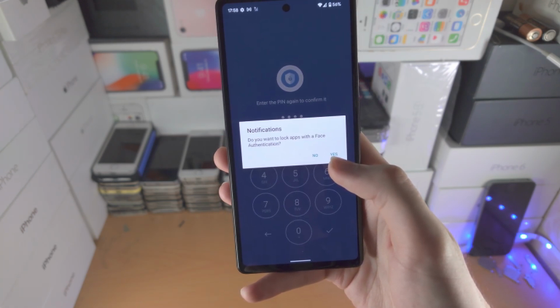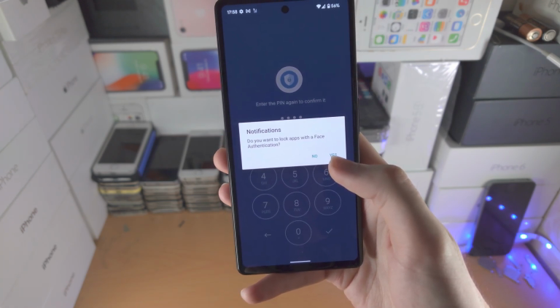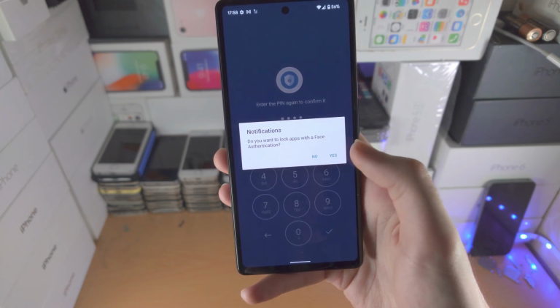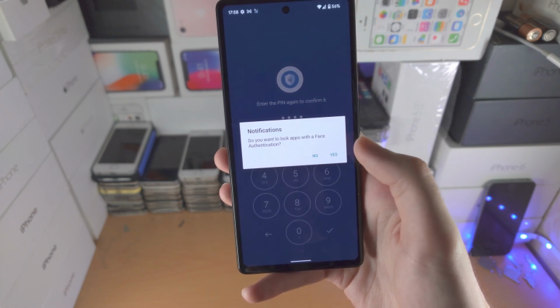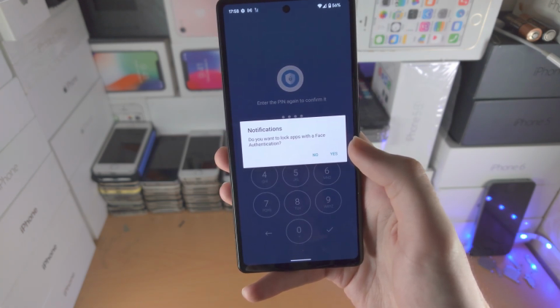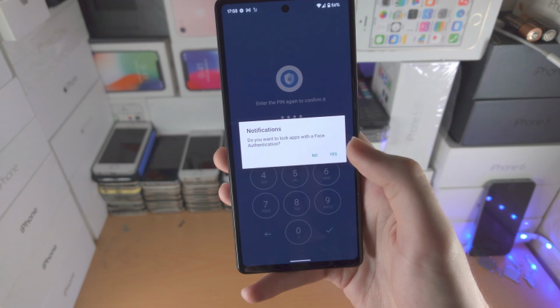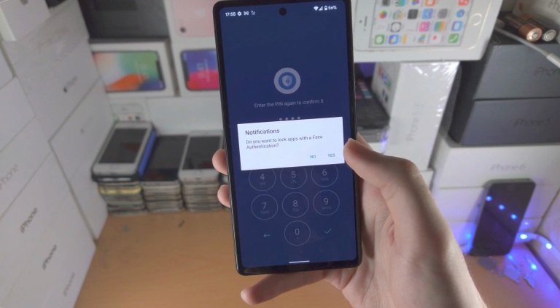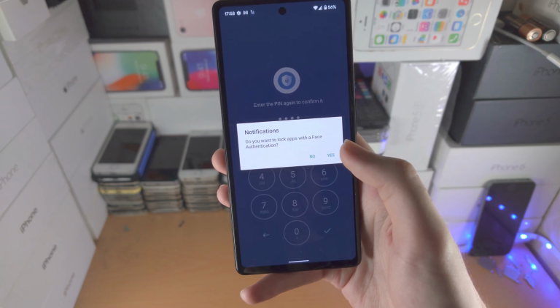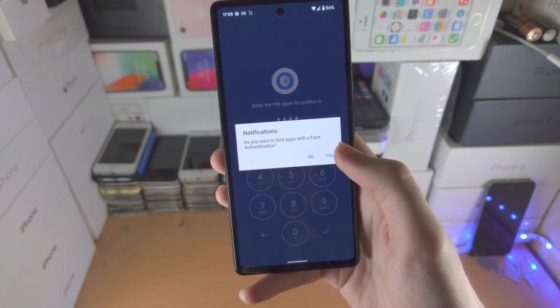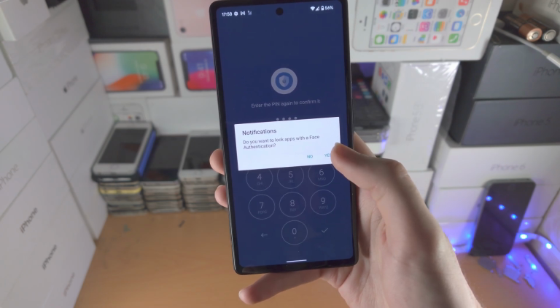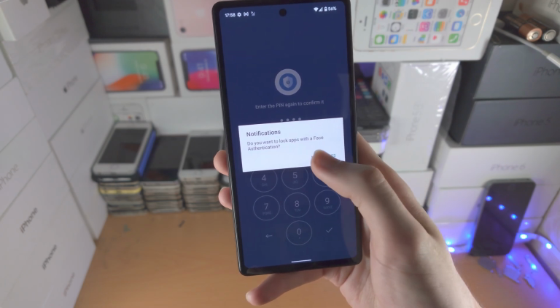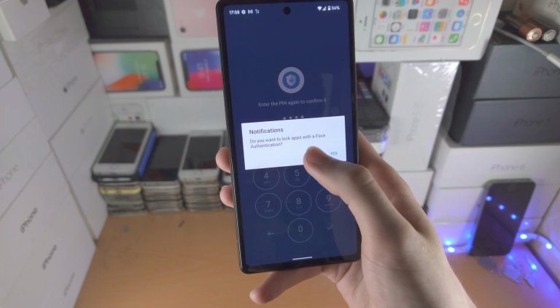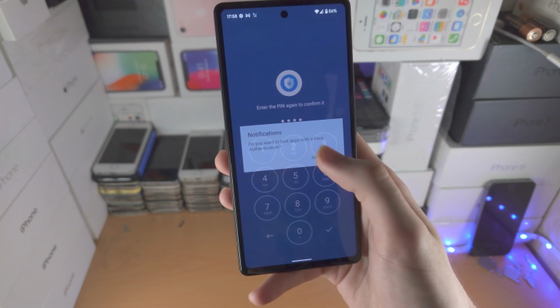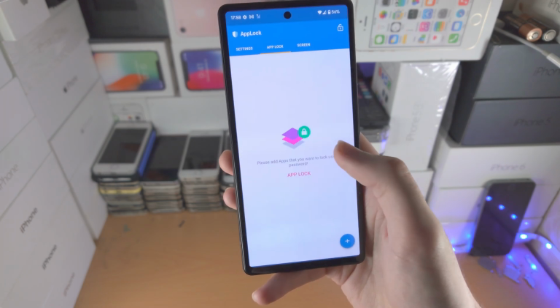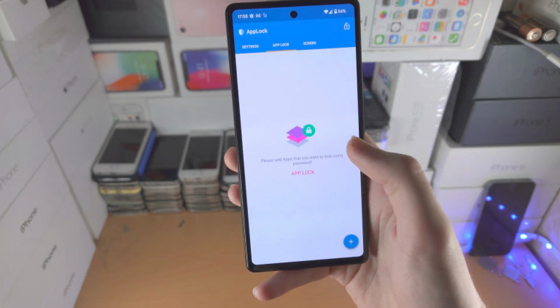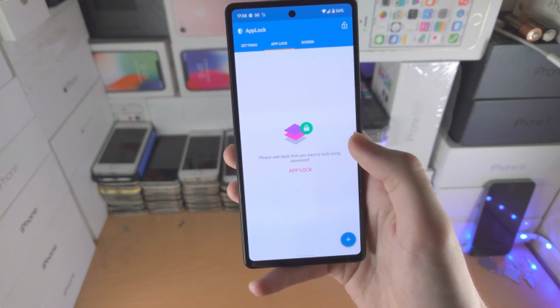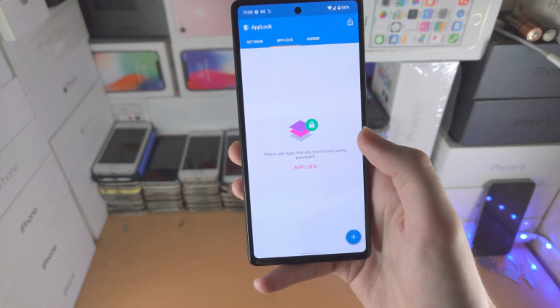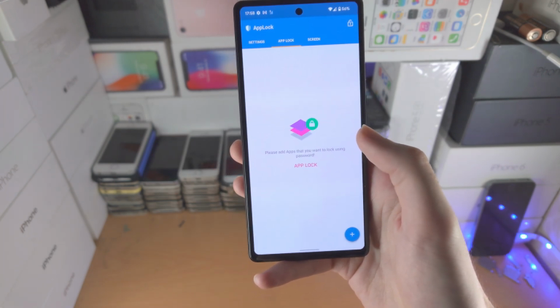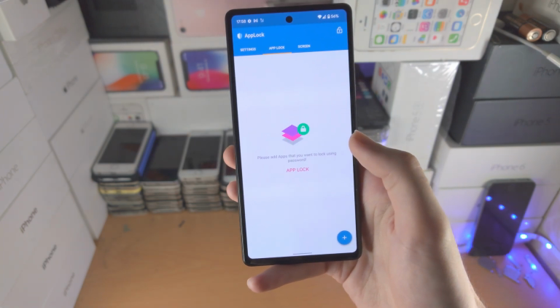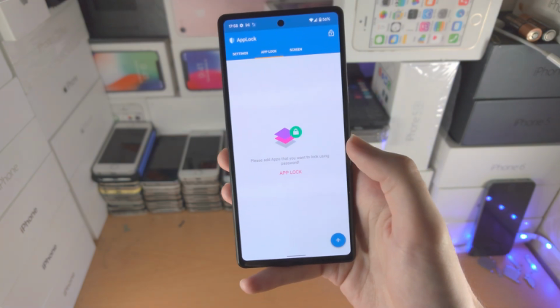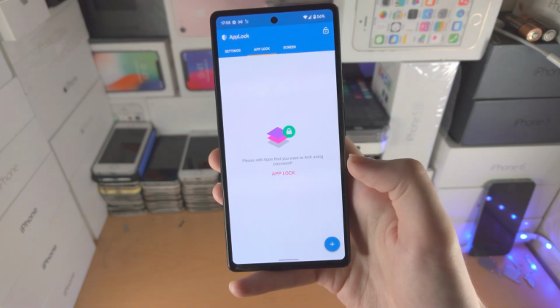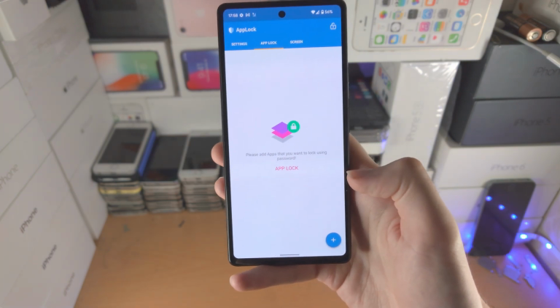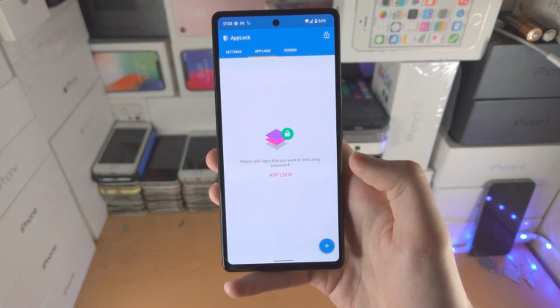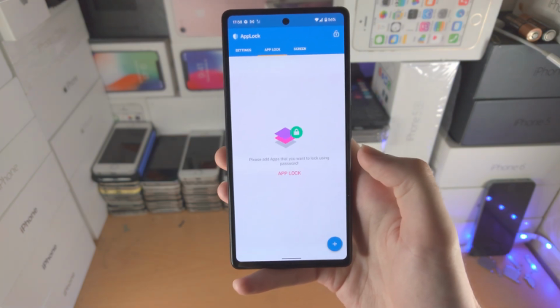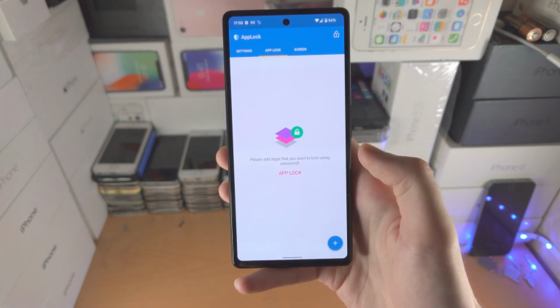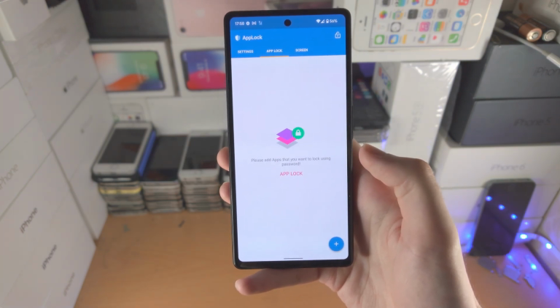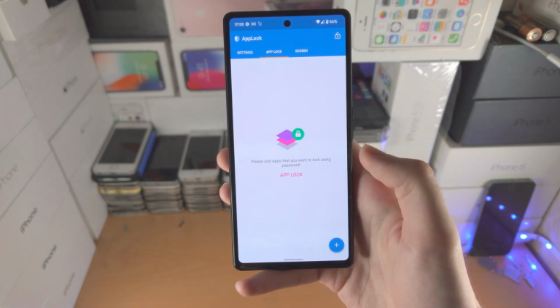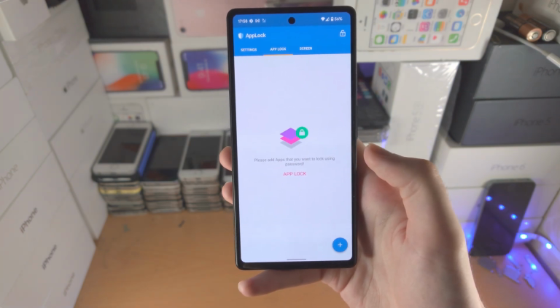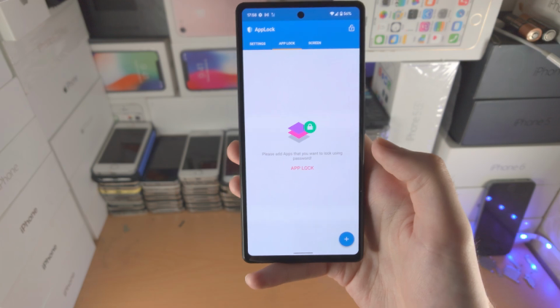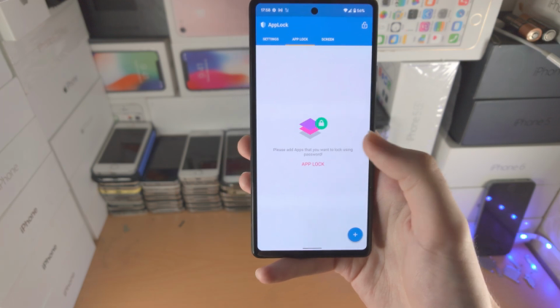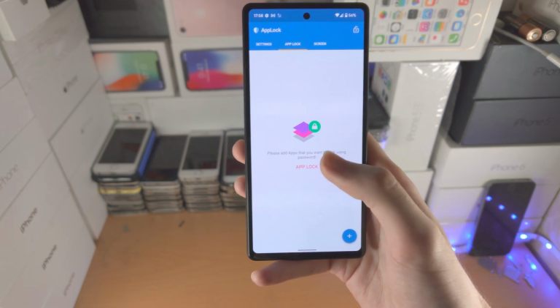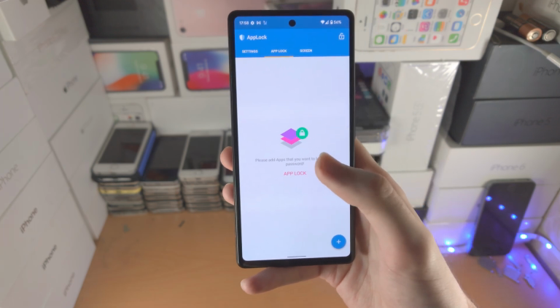It will ask: do you want to lock apps with face authentication? I'm going to select no because I don't have face ID.